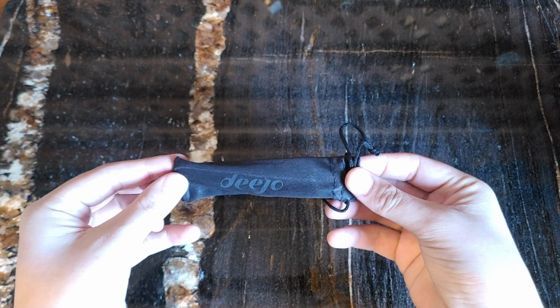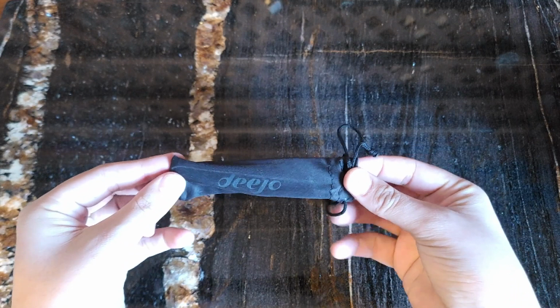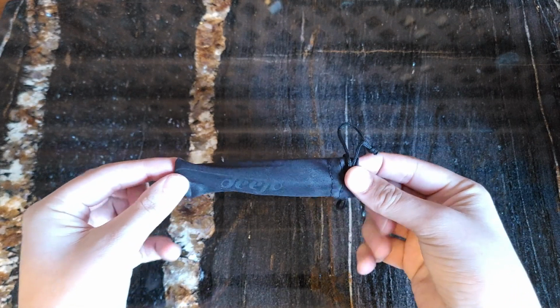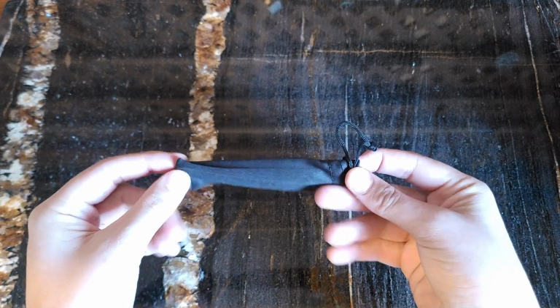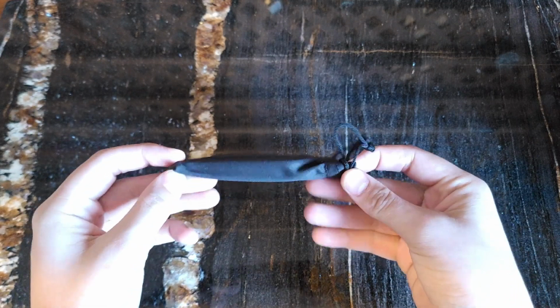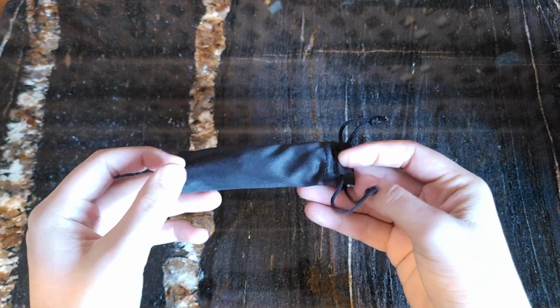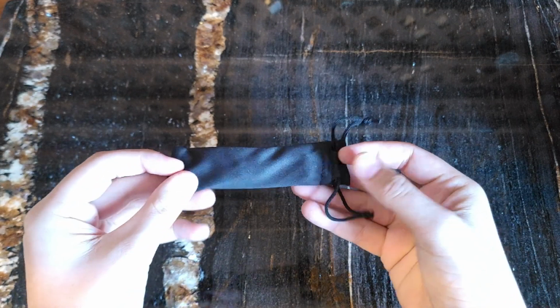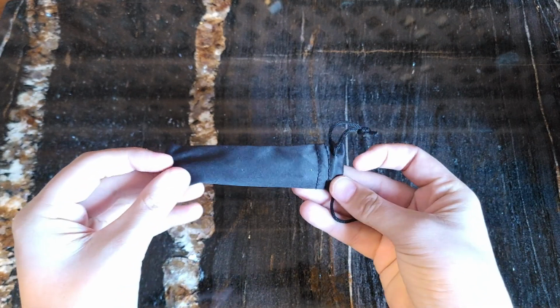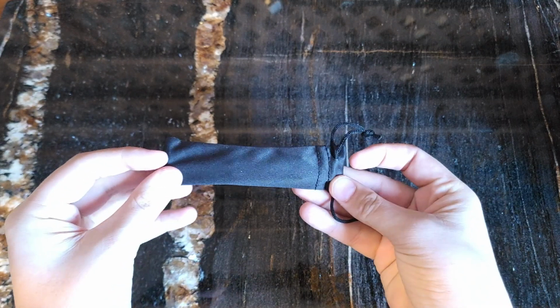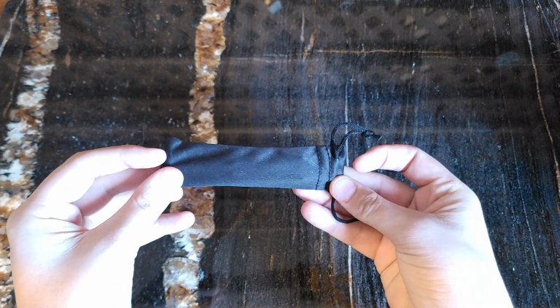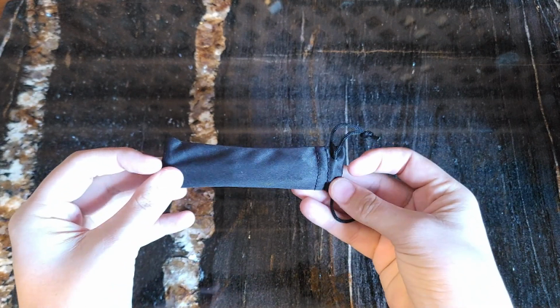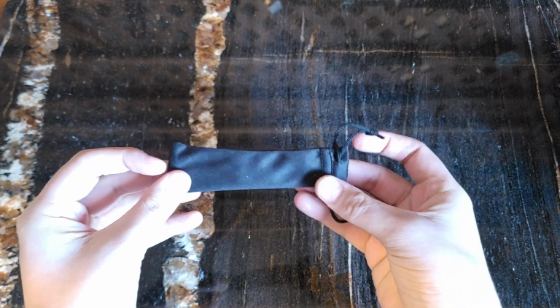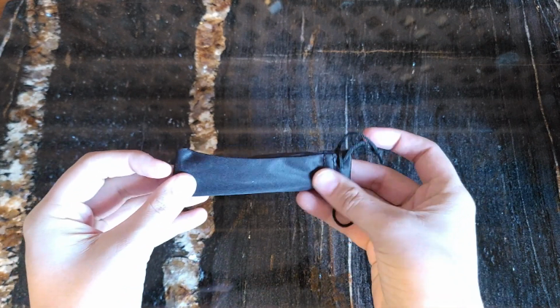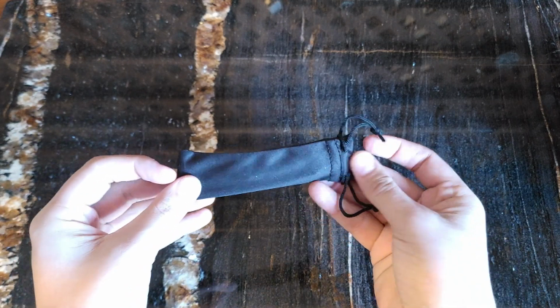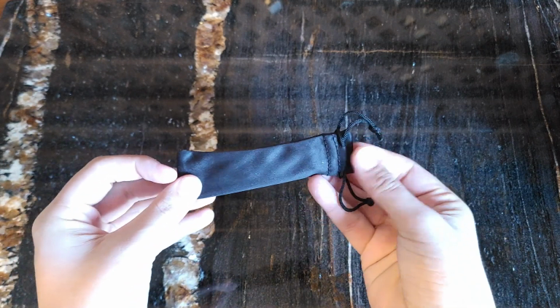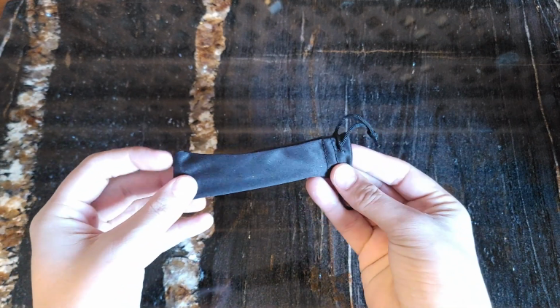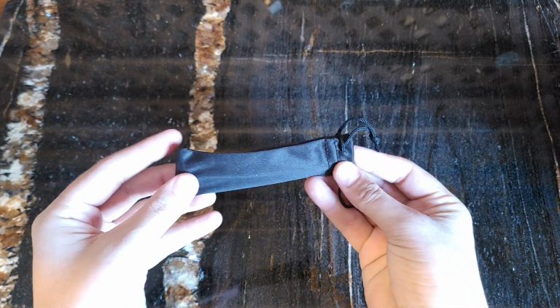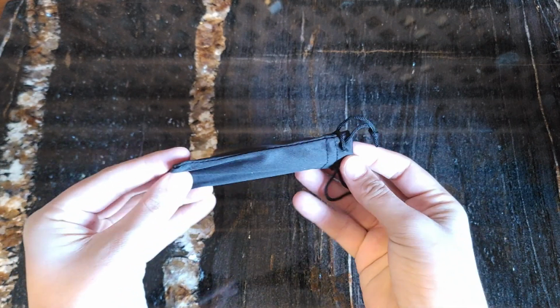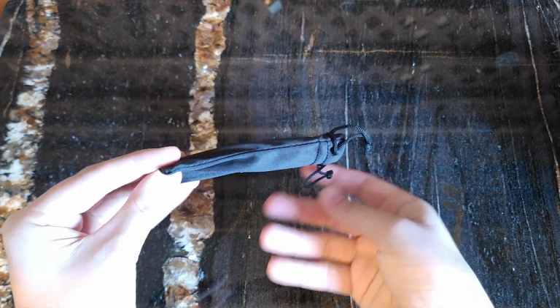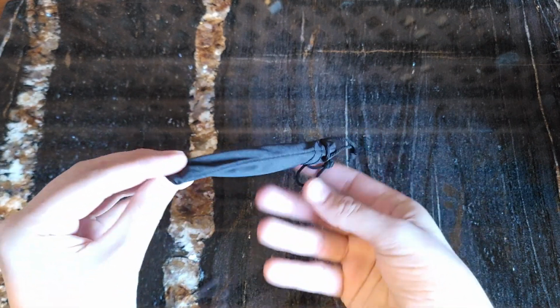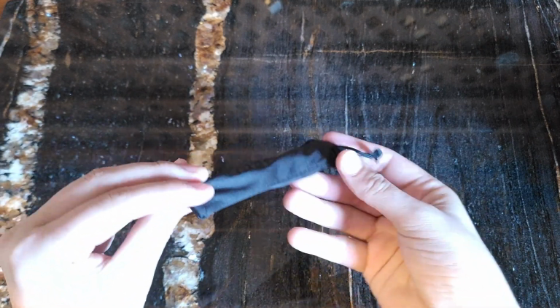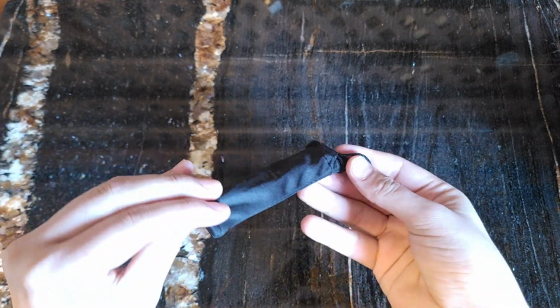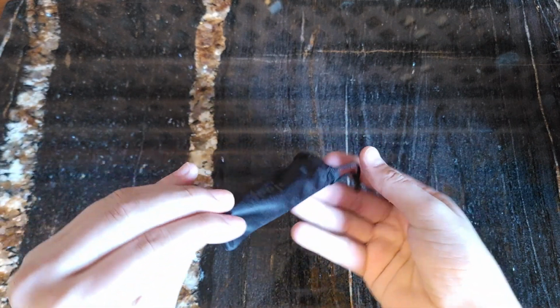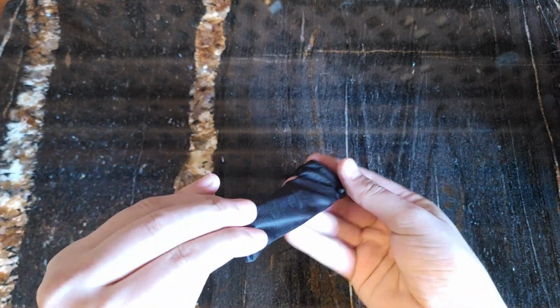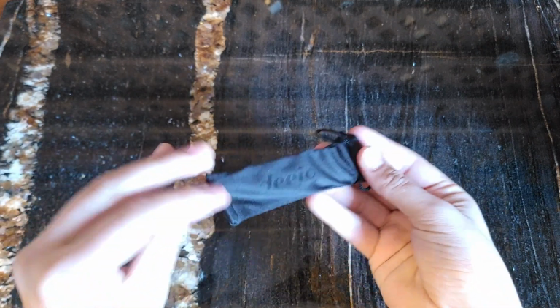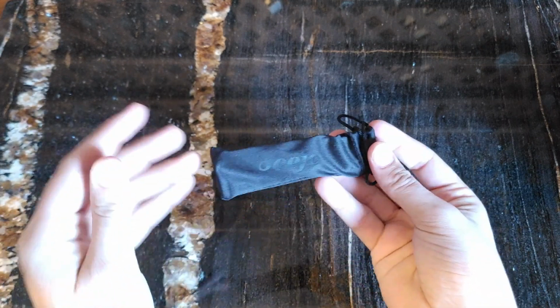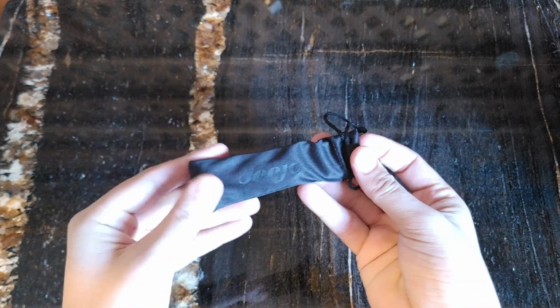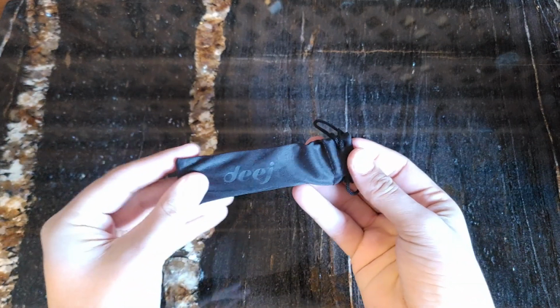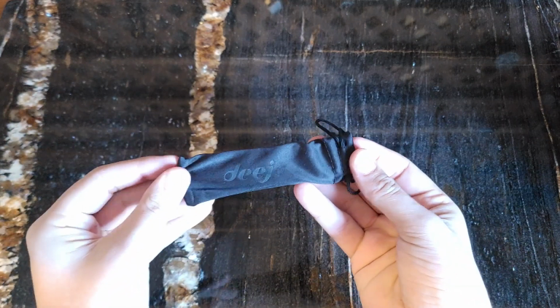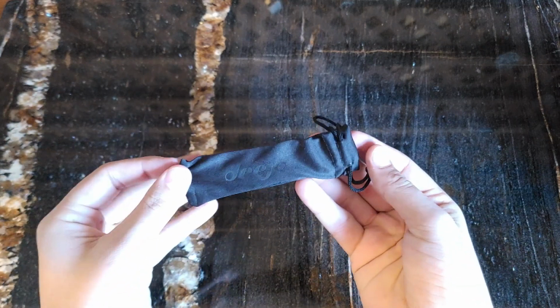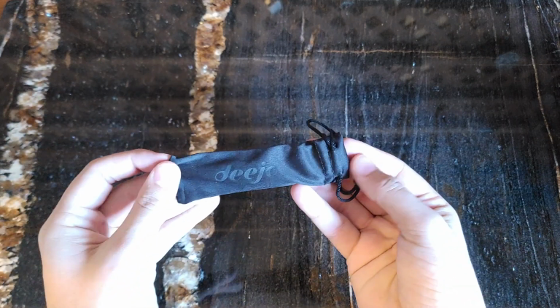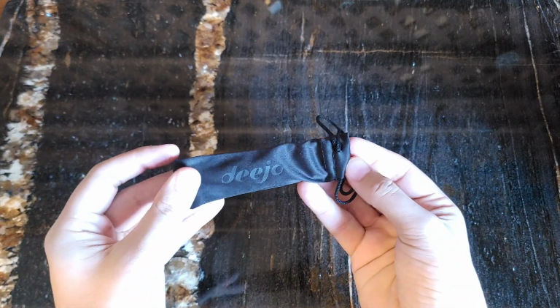First off, the bag. I'm not seeing any loose threading or anything of that nature. Looks very well done, good quality.